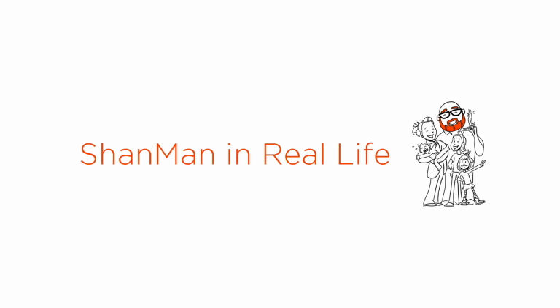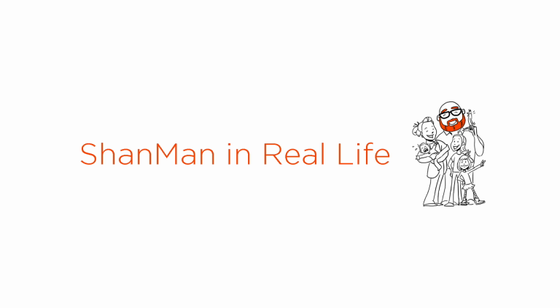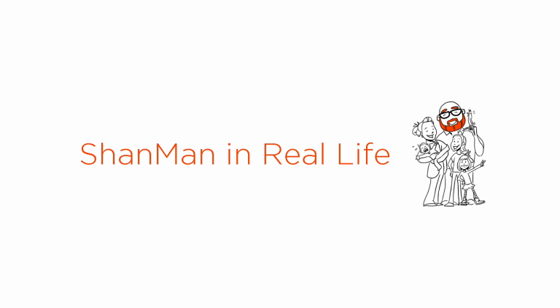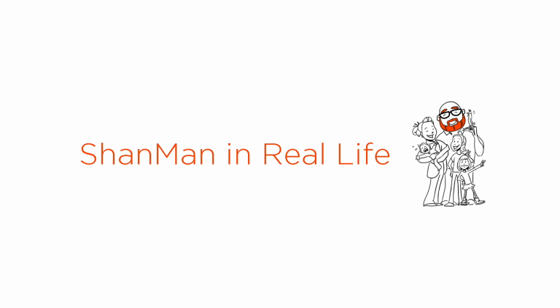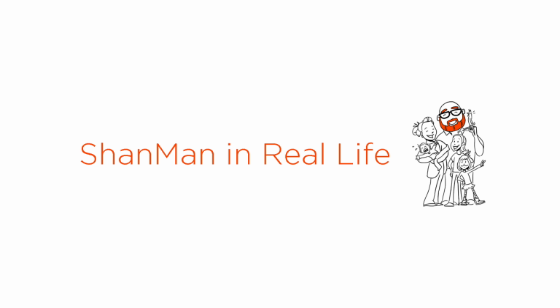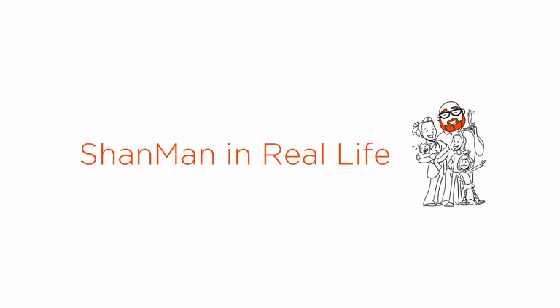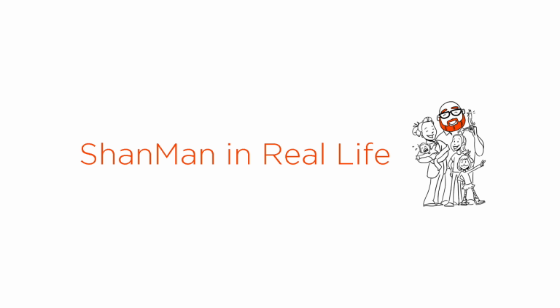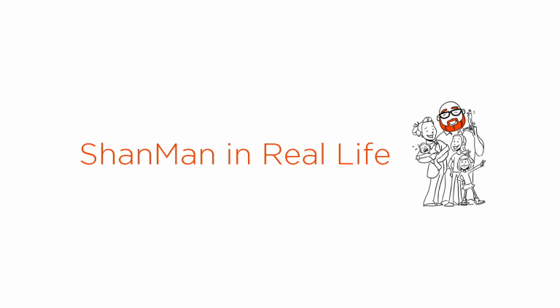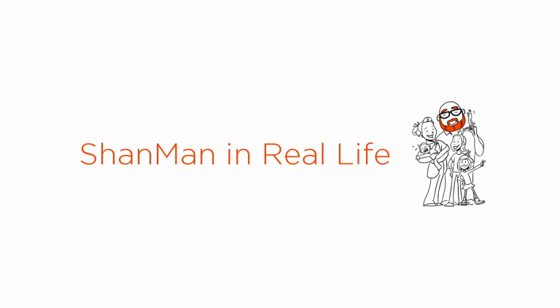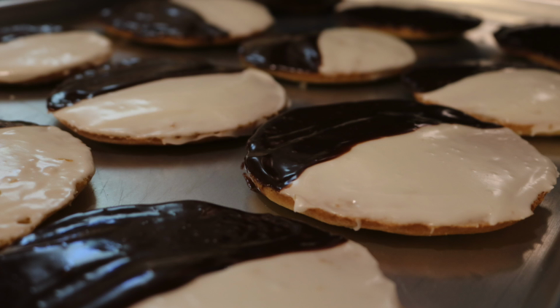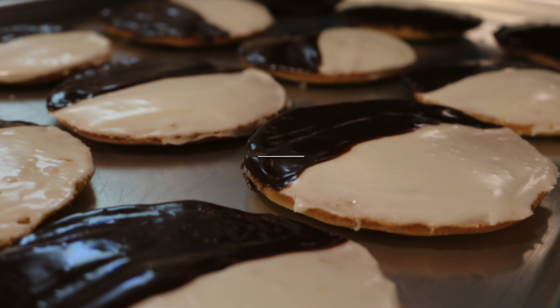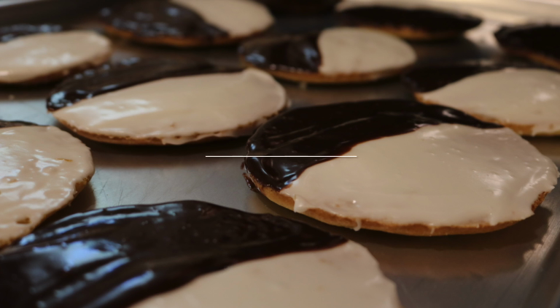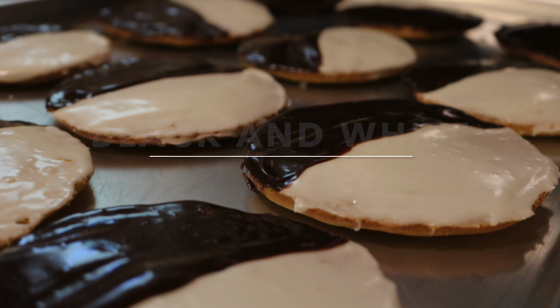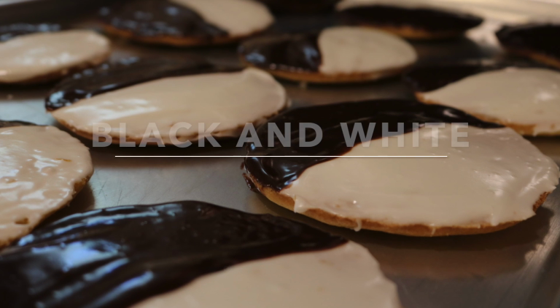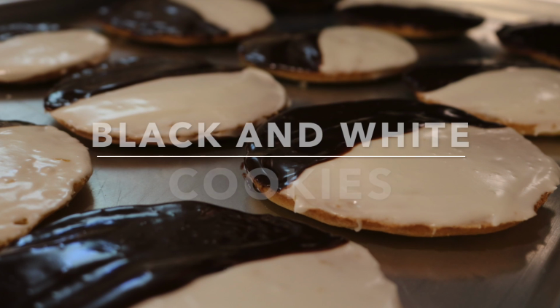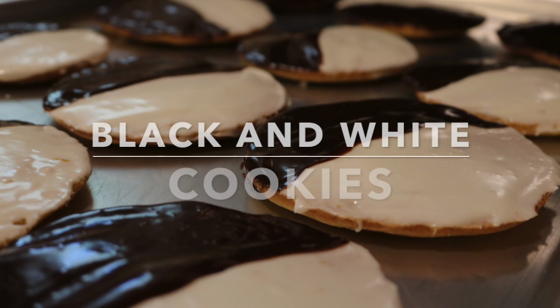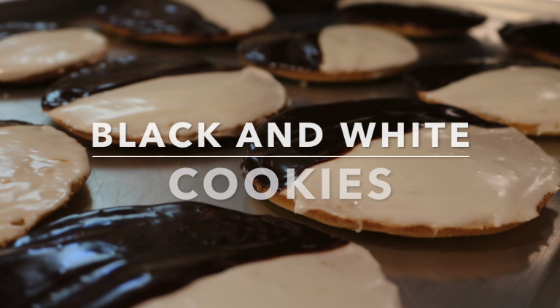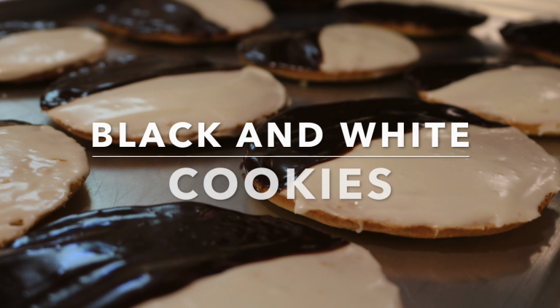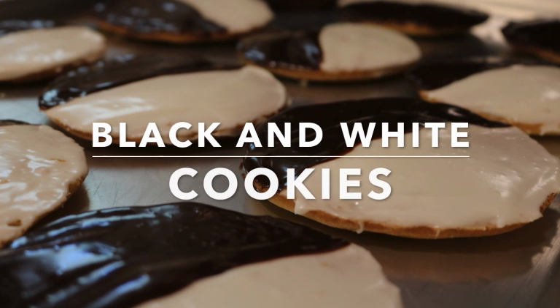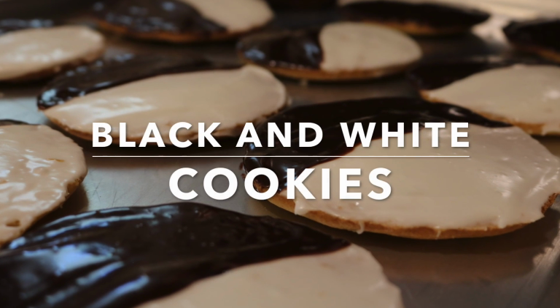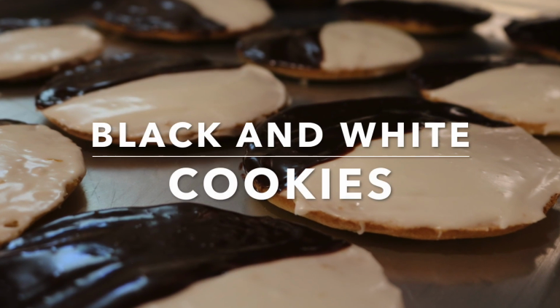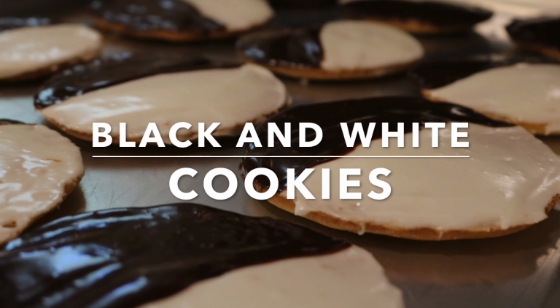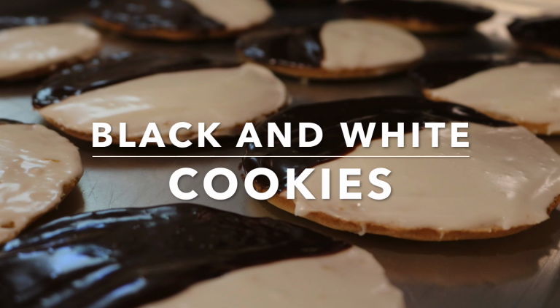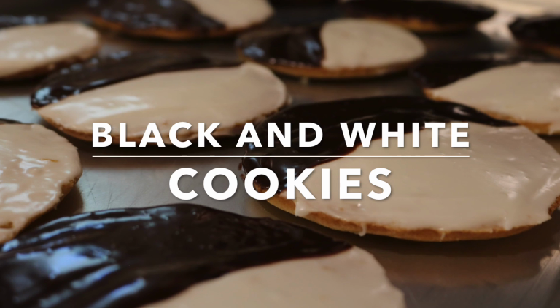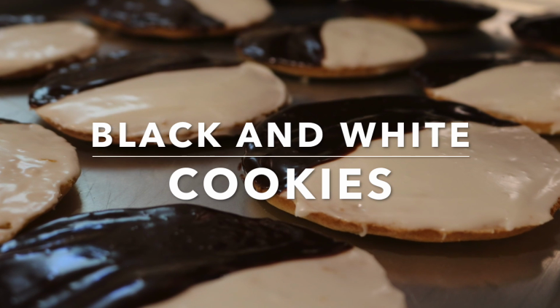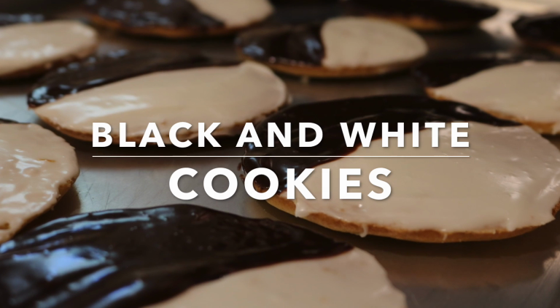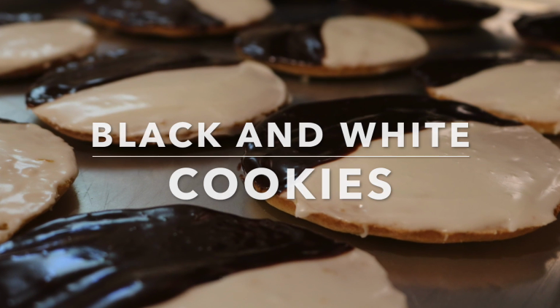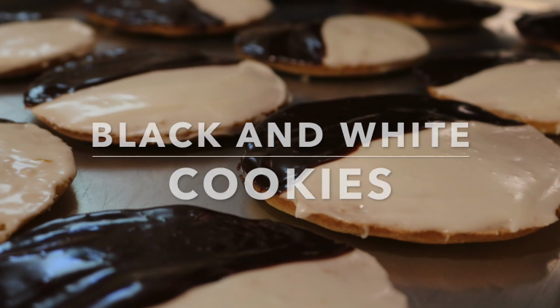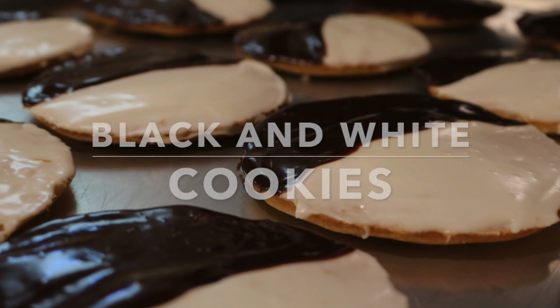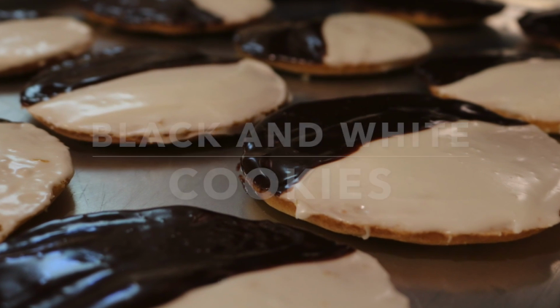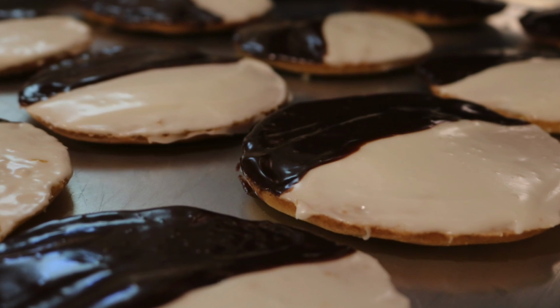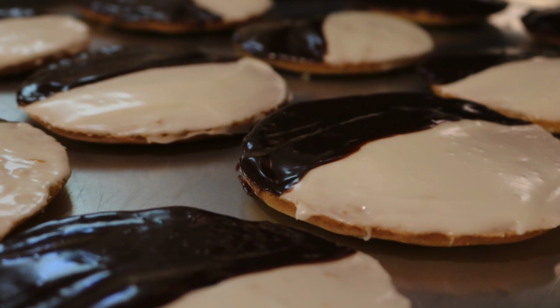They're soft, they're chocolate, they're vanilla, and they have a positive message of unity. They're black and white cookies!